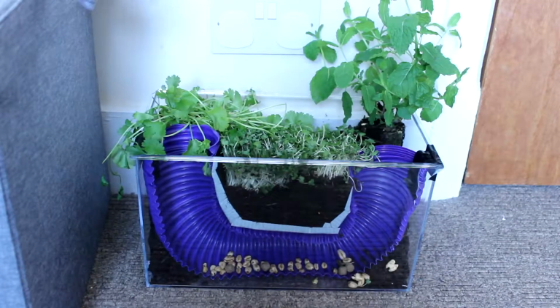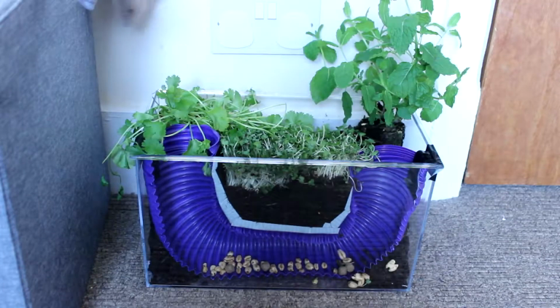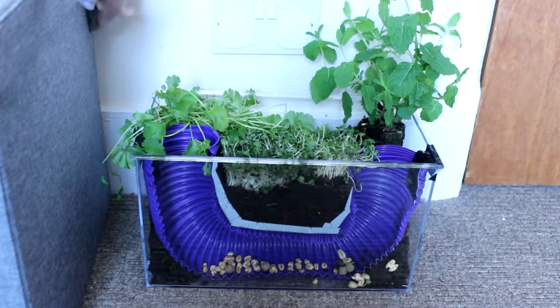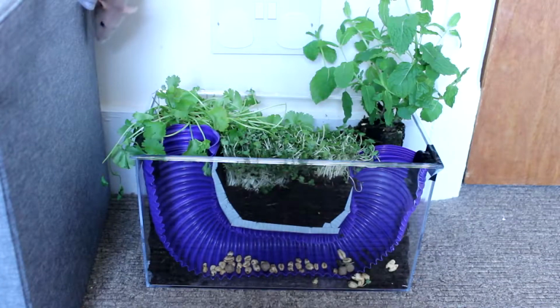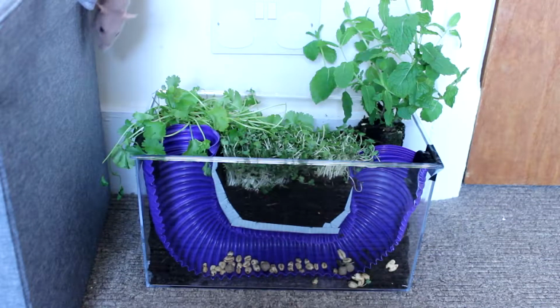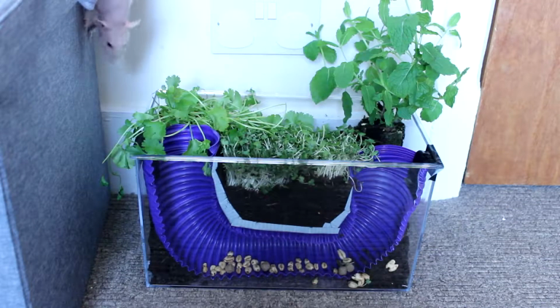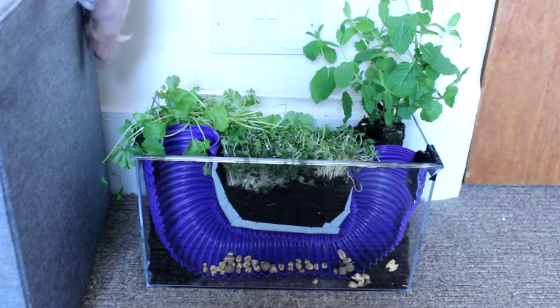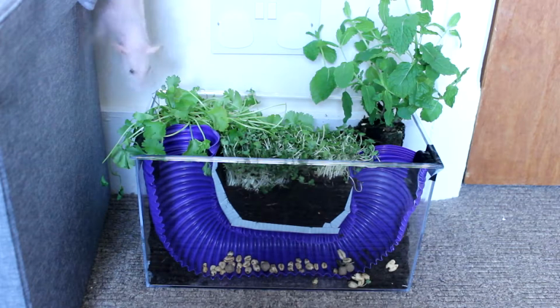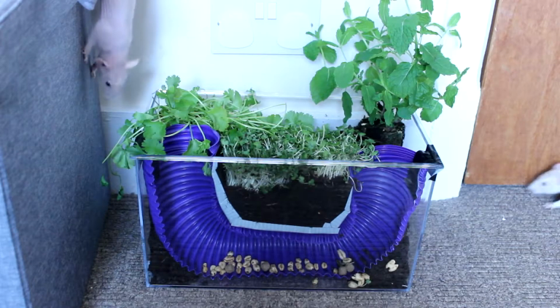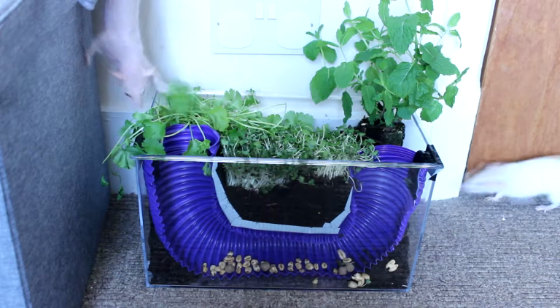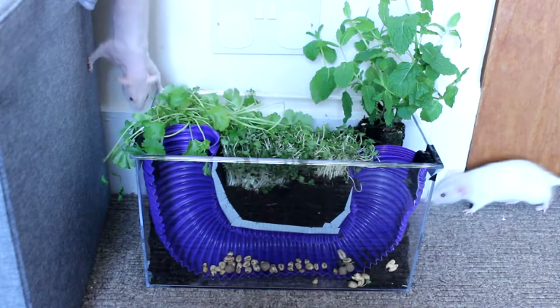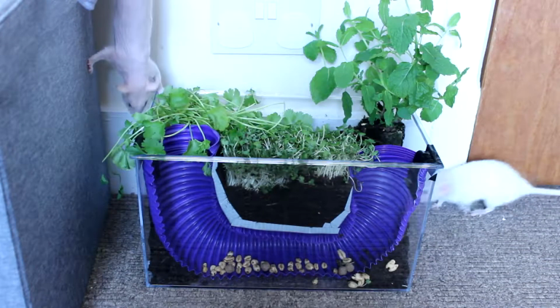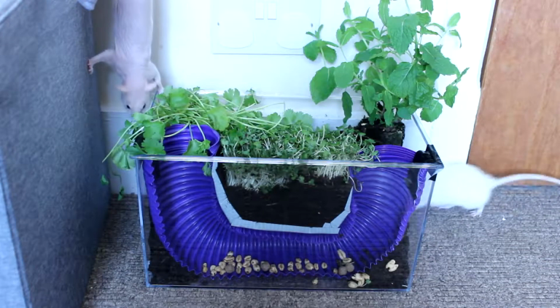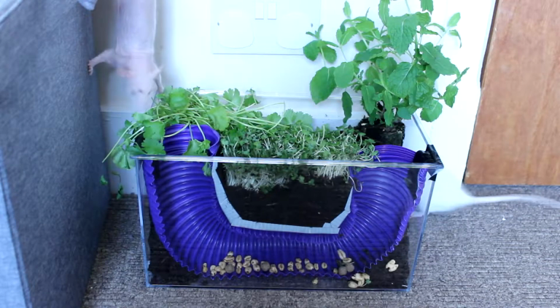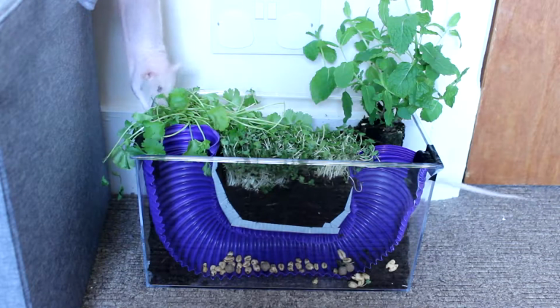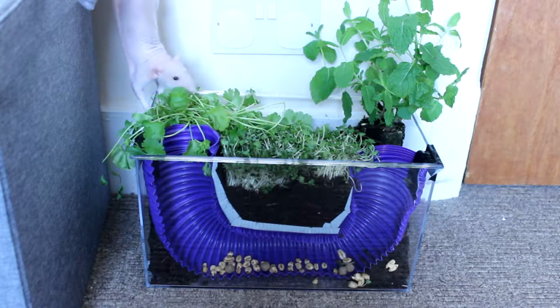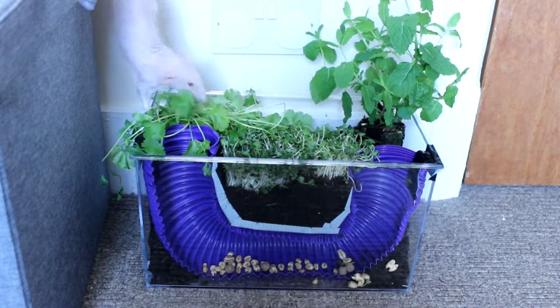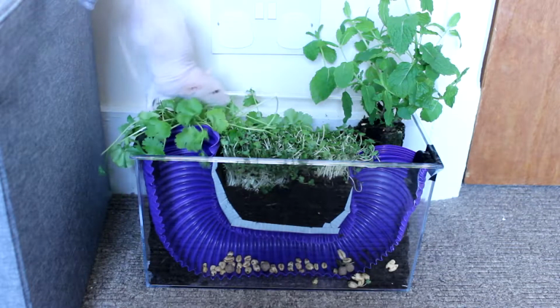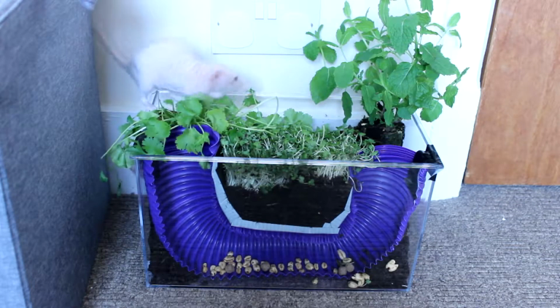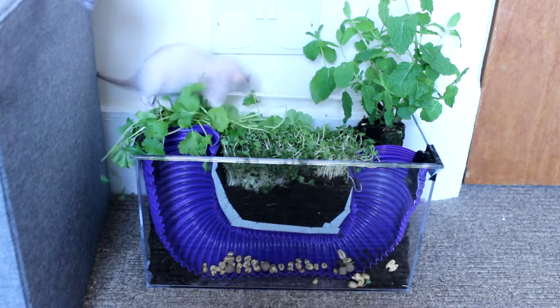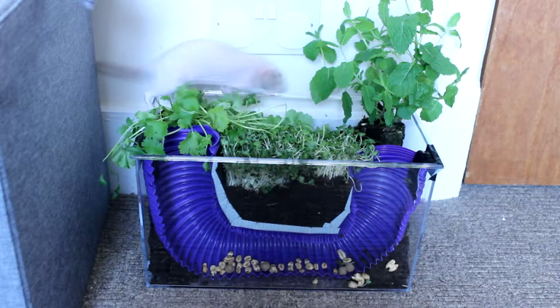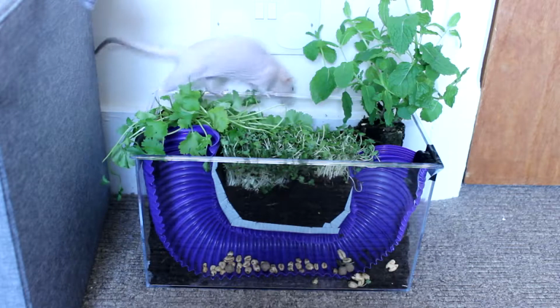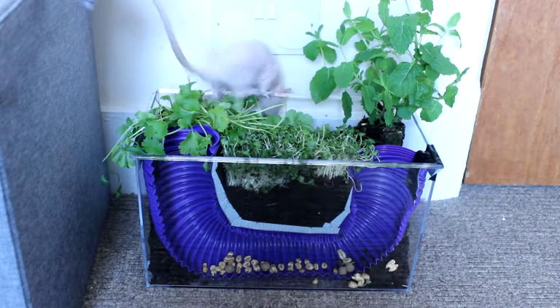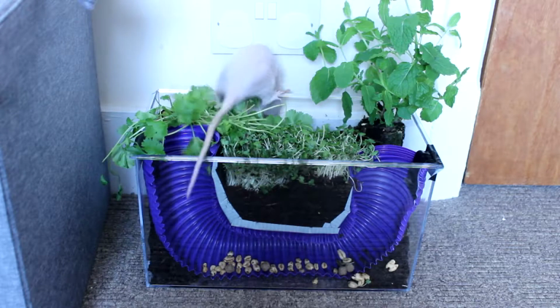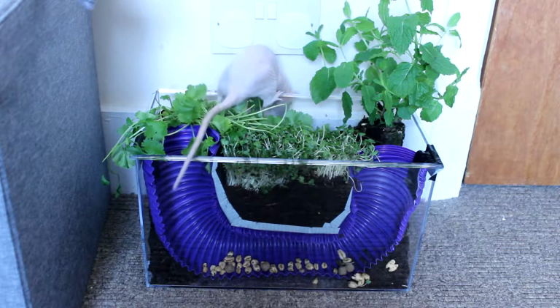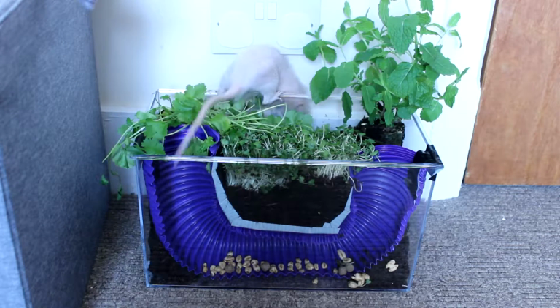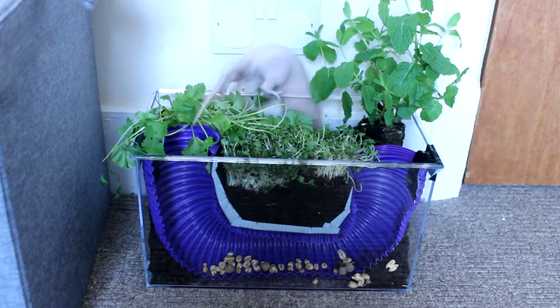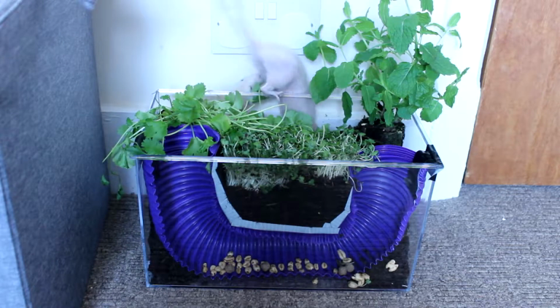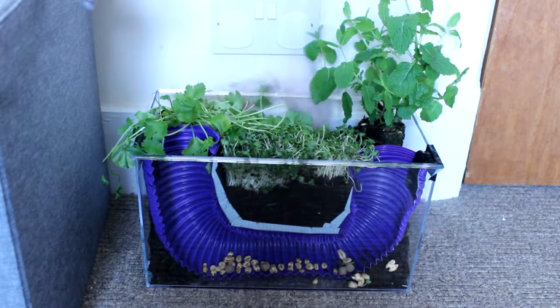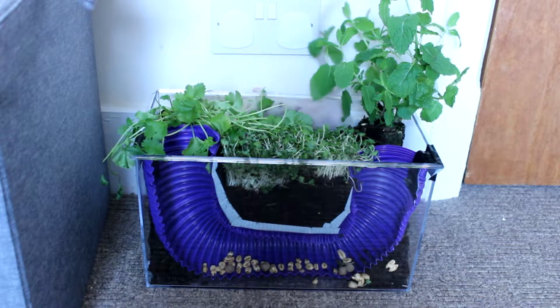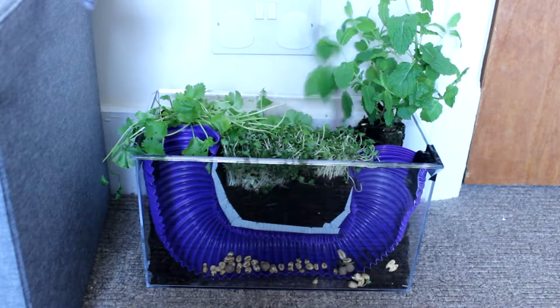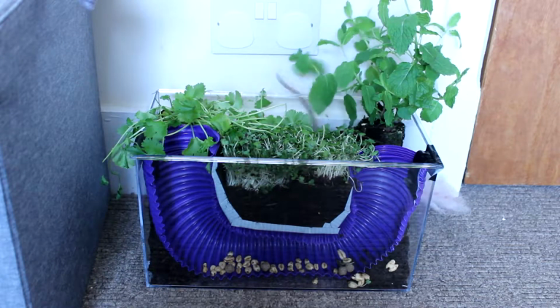Welcome to the Fat Rat channel and to this series of short videos outlining ways in which you can provide out-of-cage activities for your pet rats.